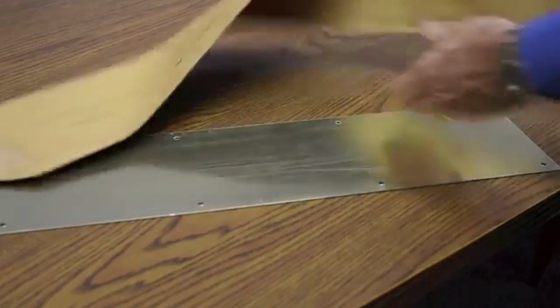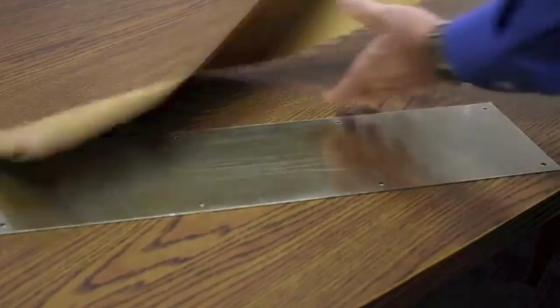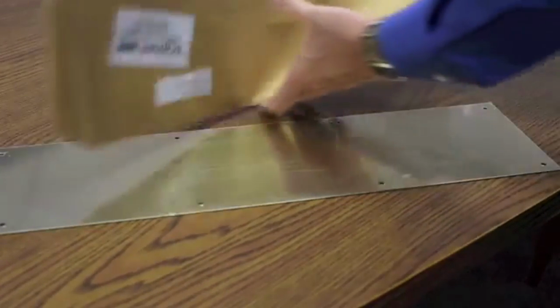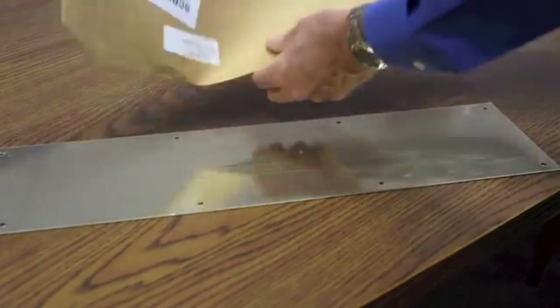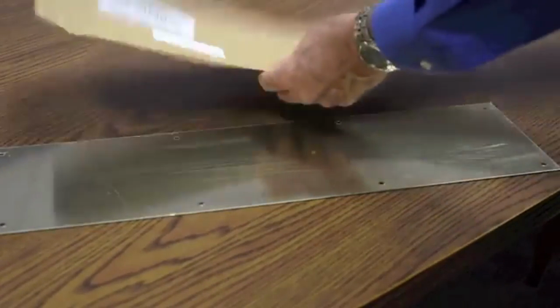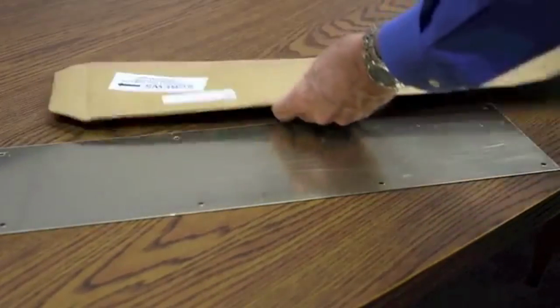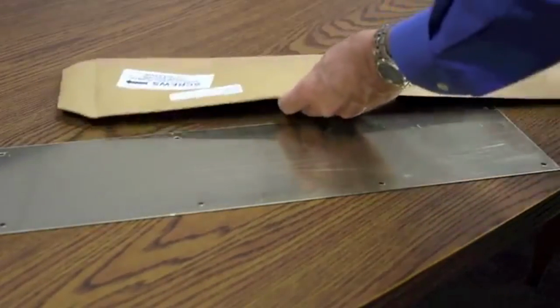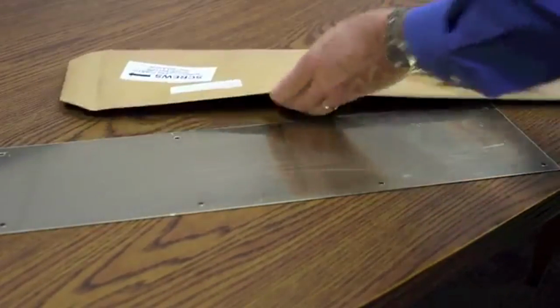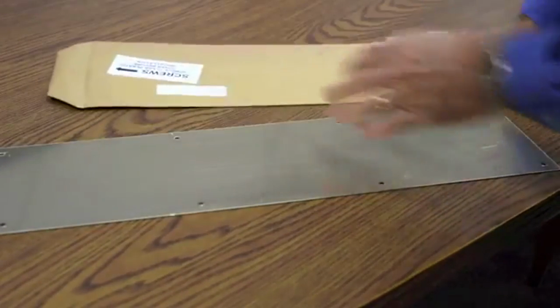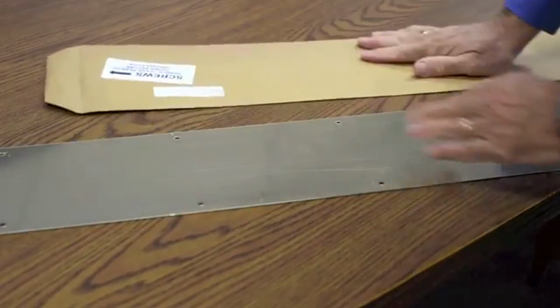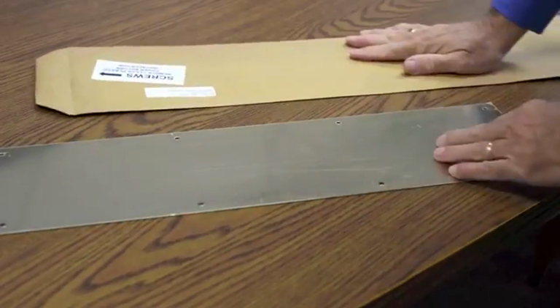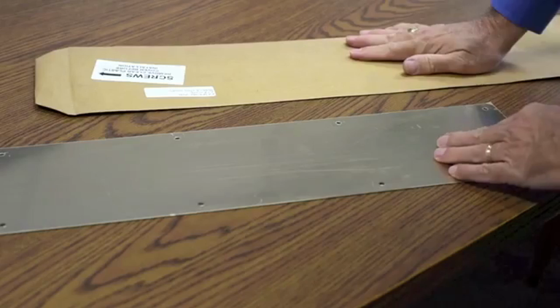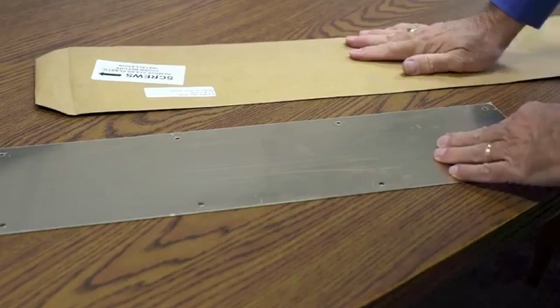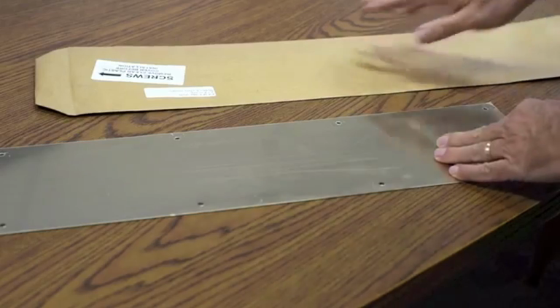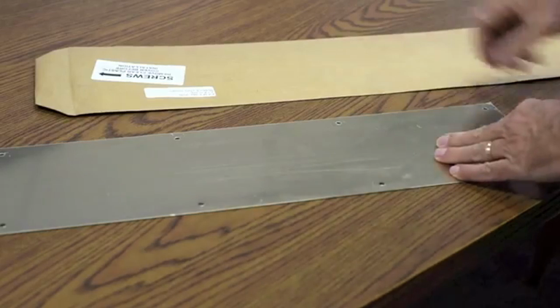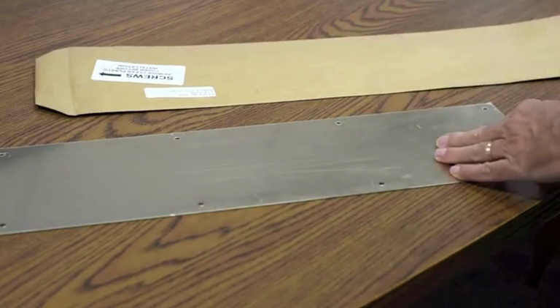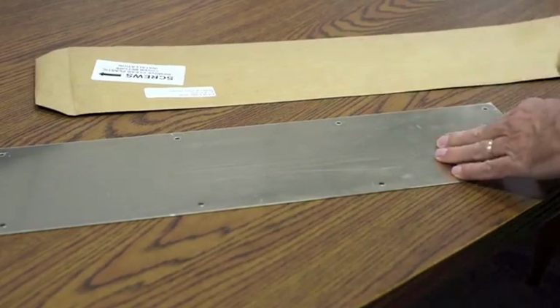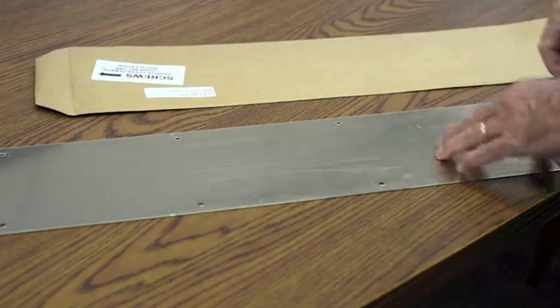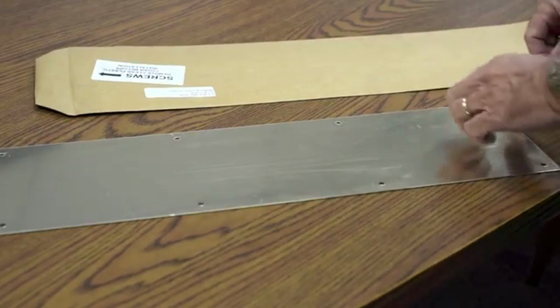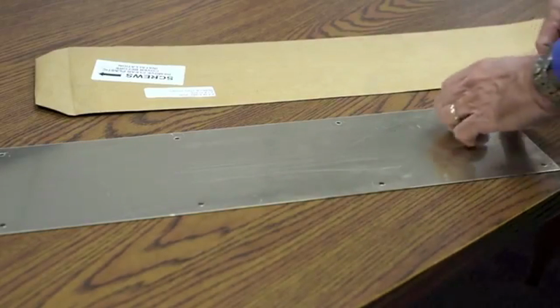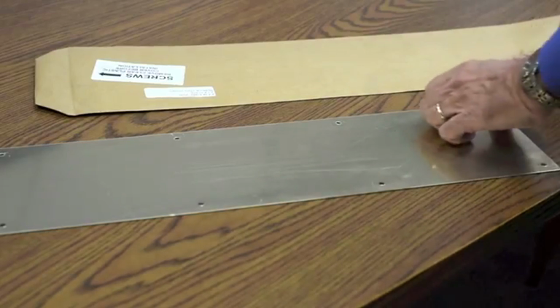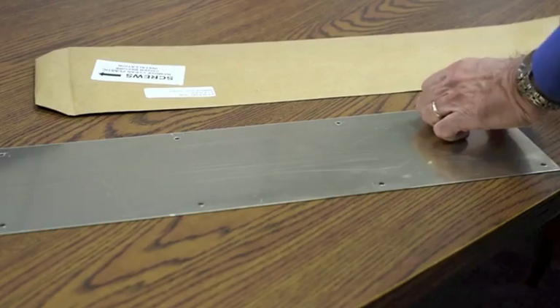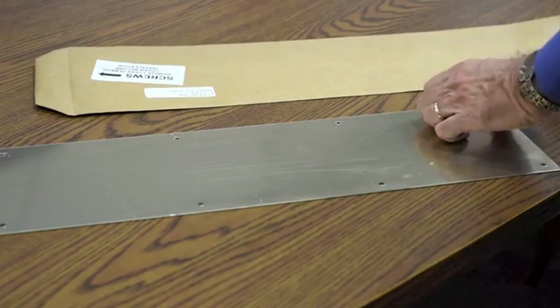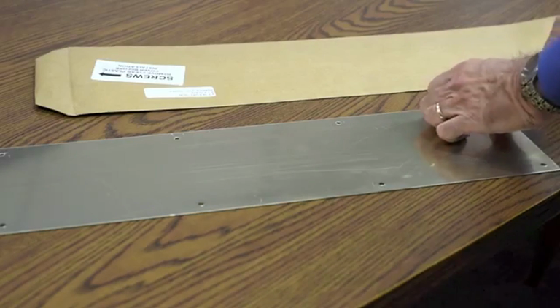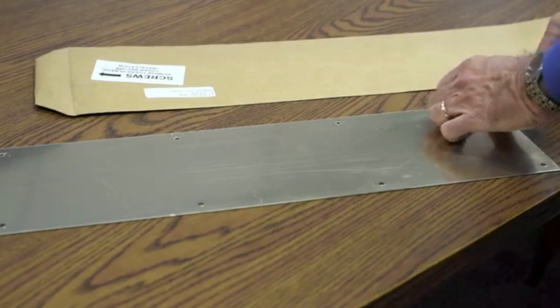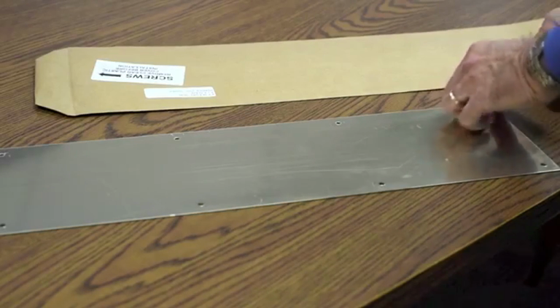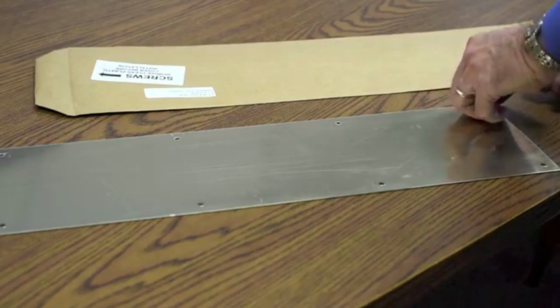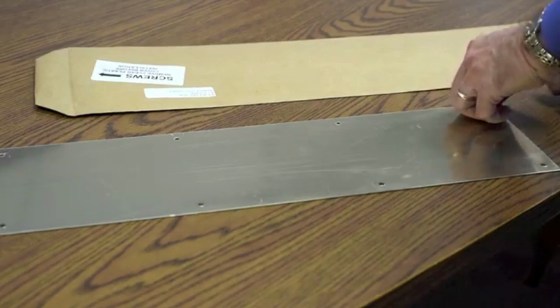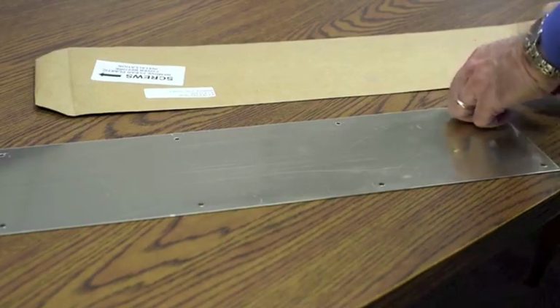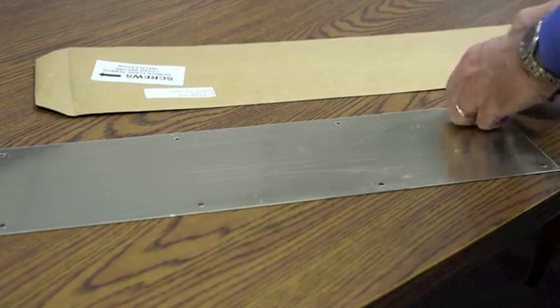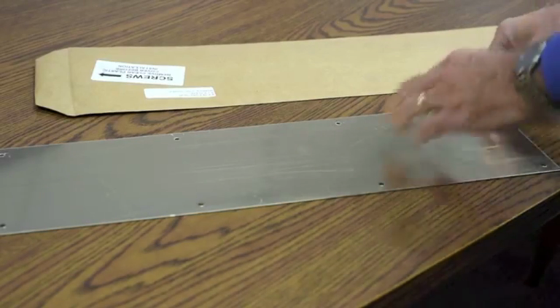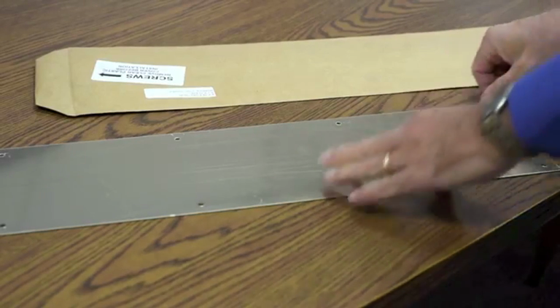Let's see what their package says. It says remove clear plastic cover. Let's try that.